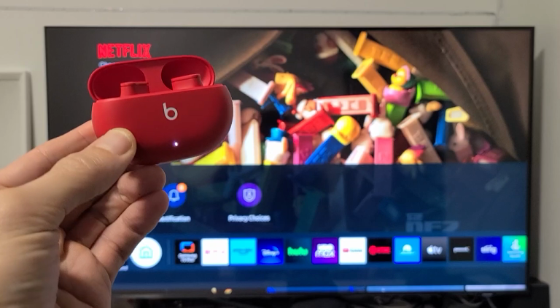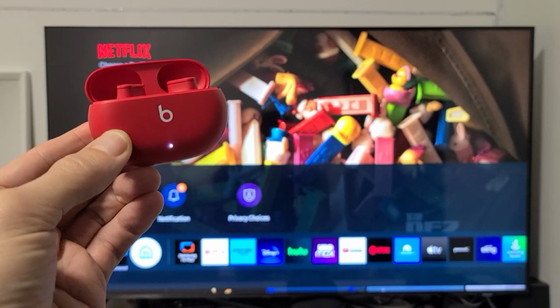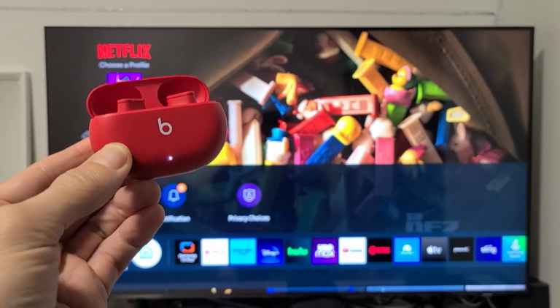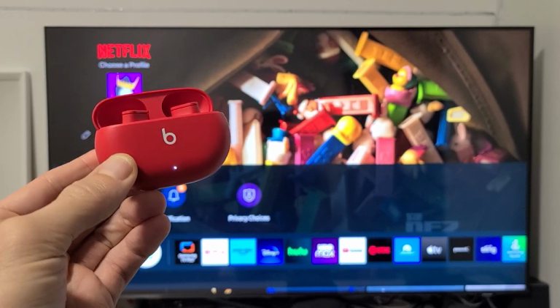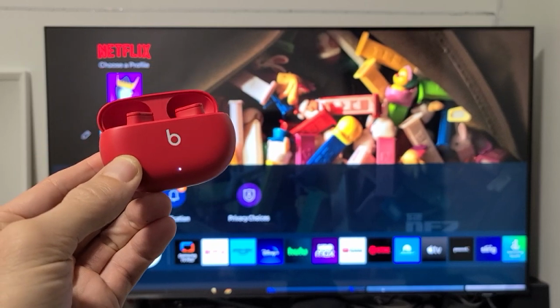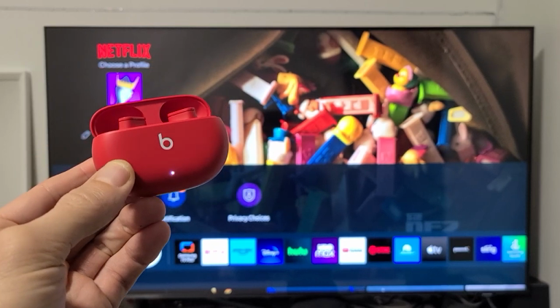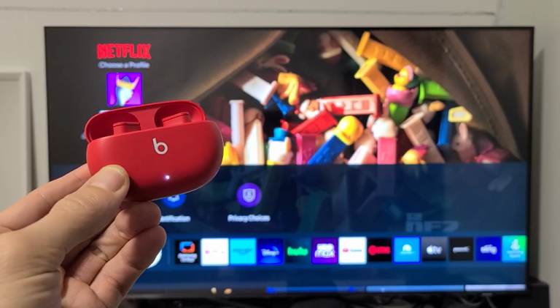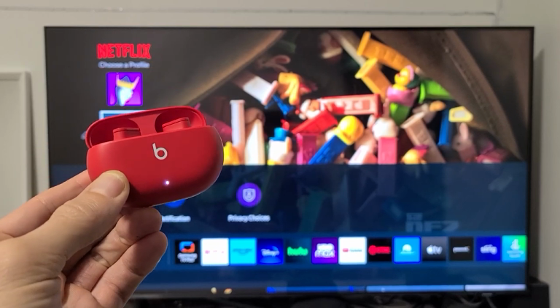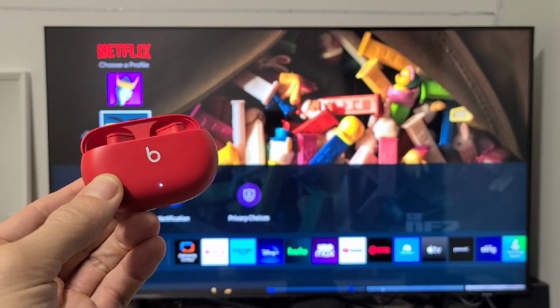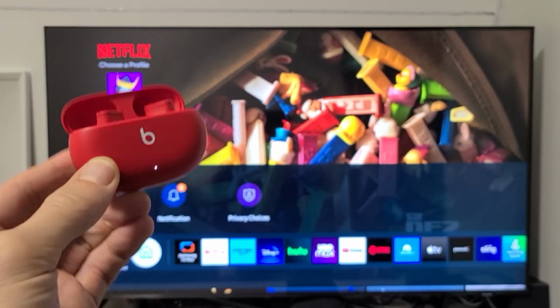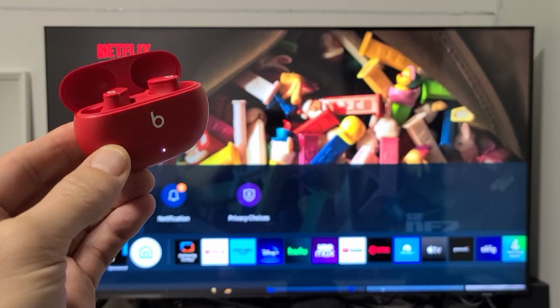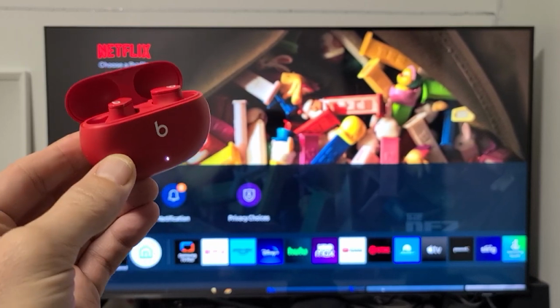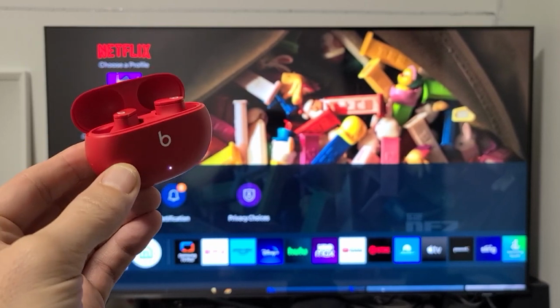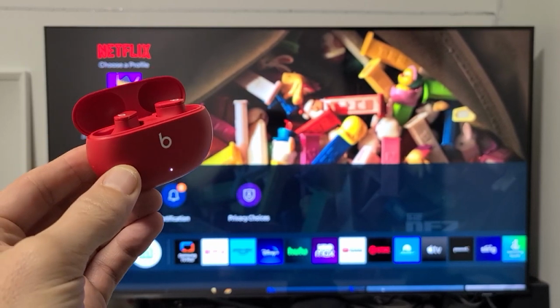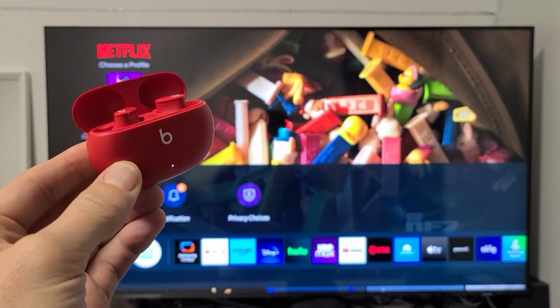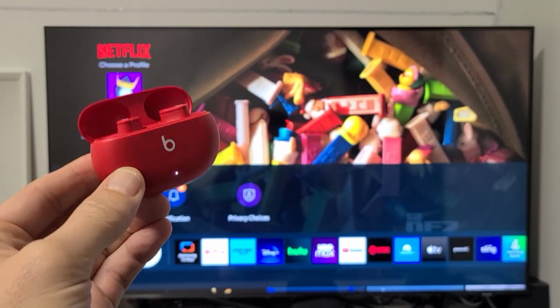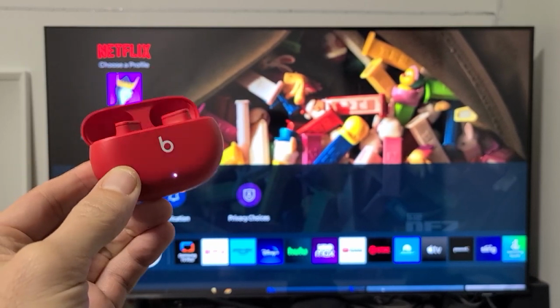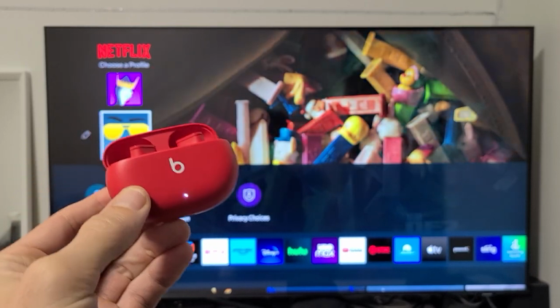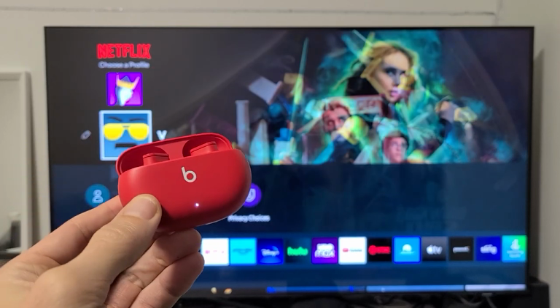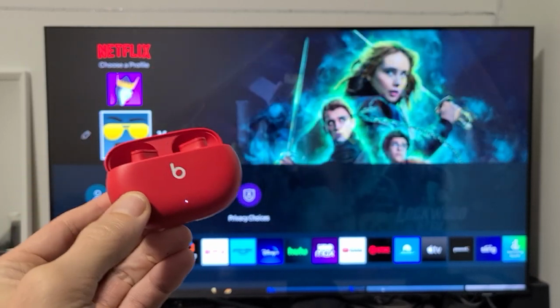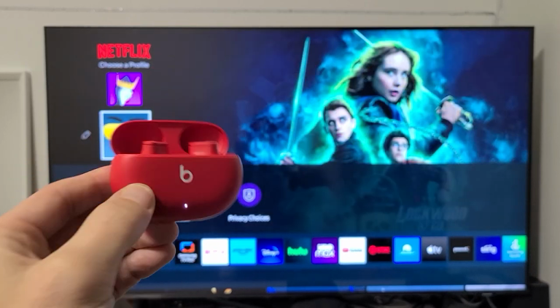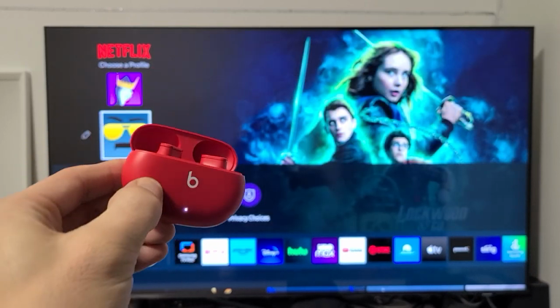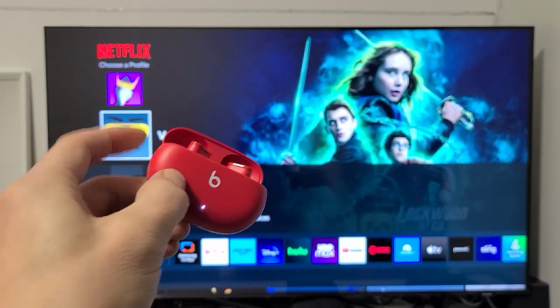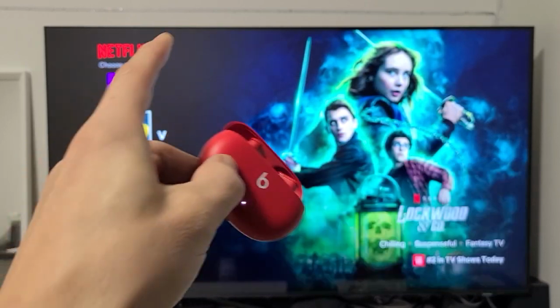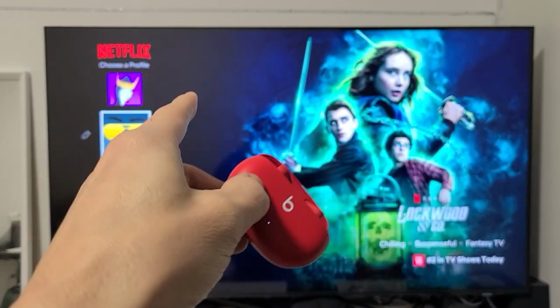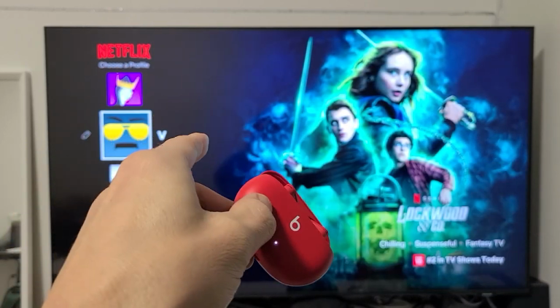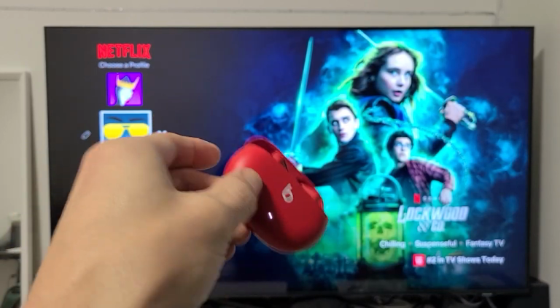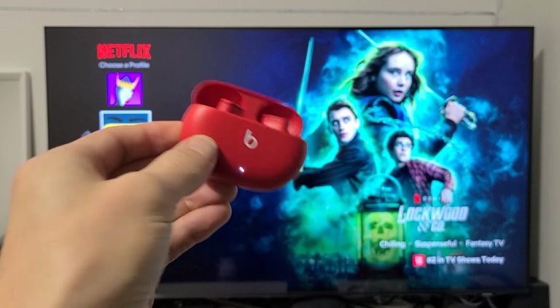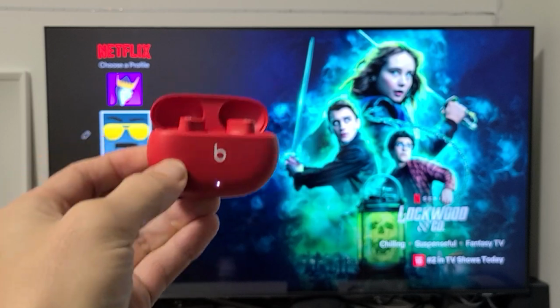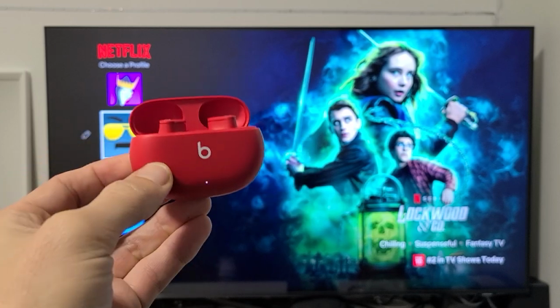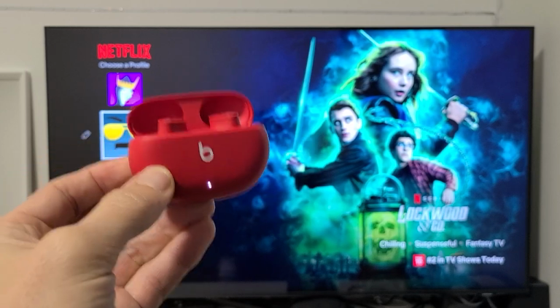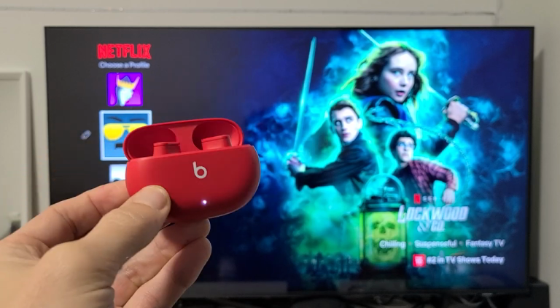I'm going to show you how to pair a pair of Beats Studio Buds directly to your Samsung TV via Bluetooth.